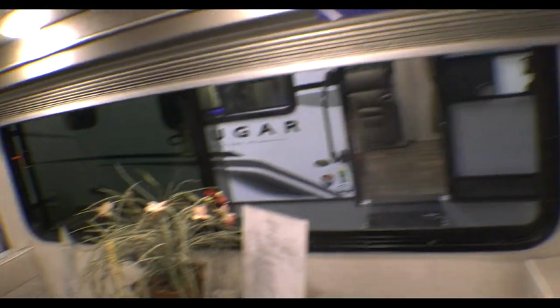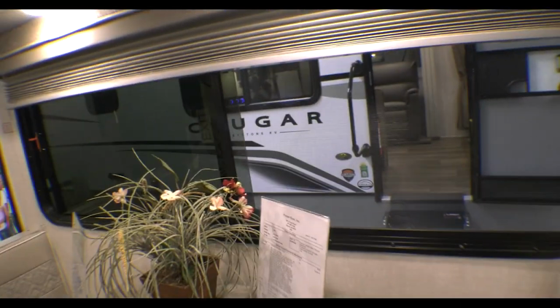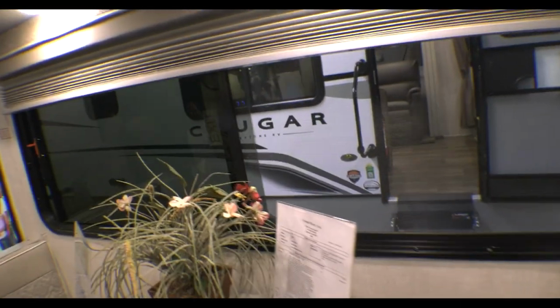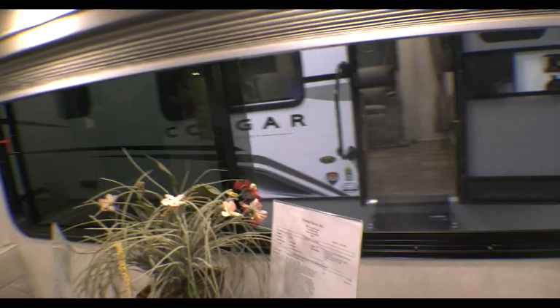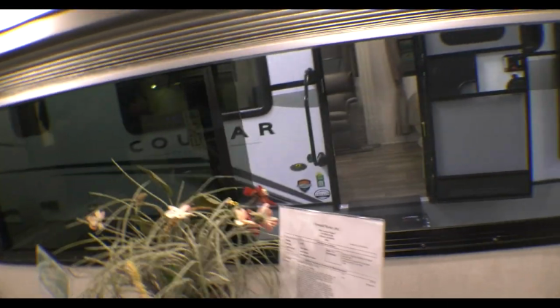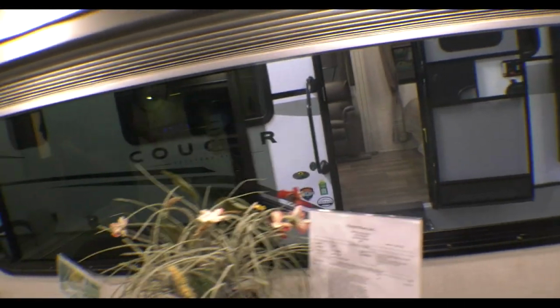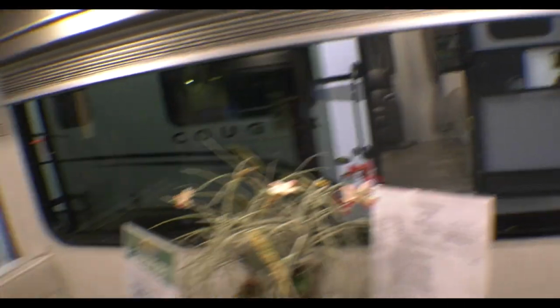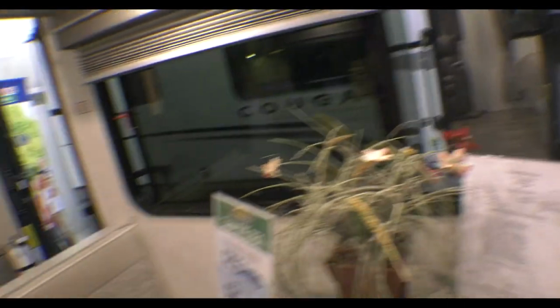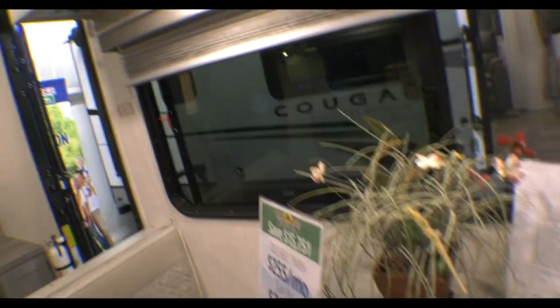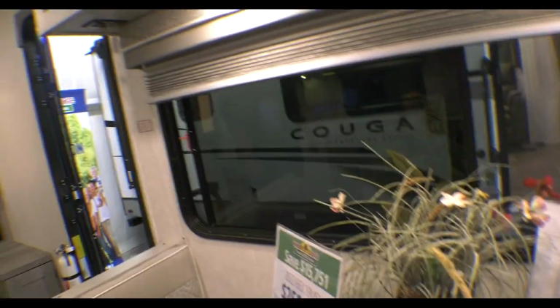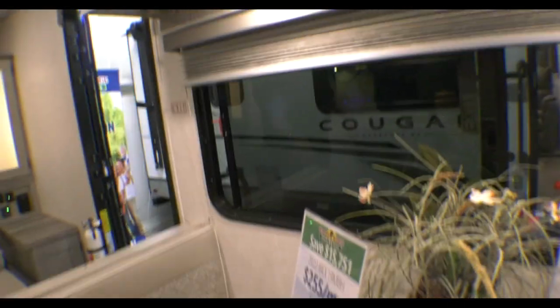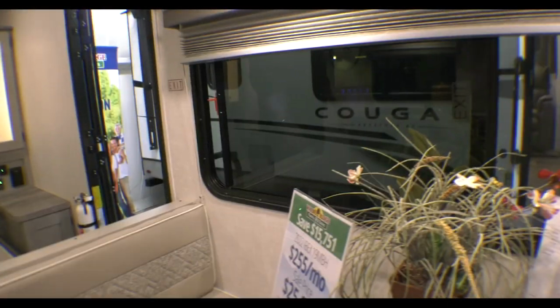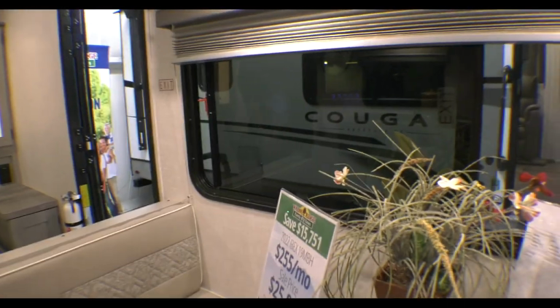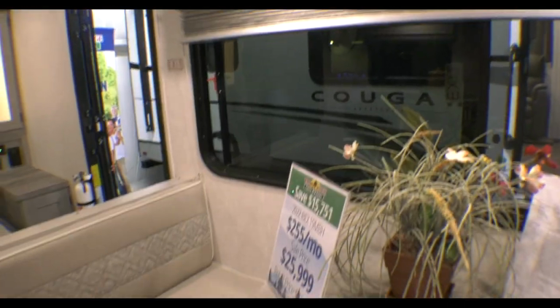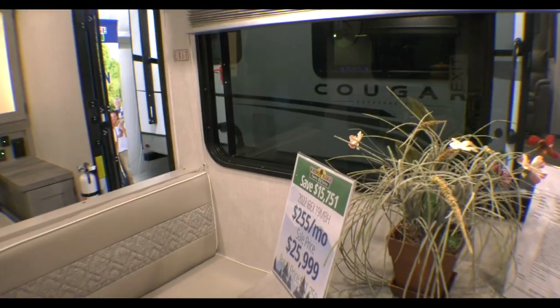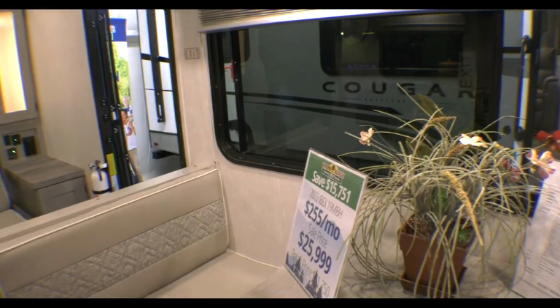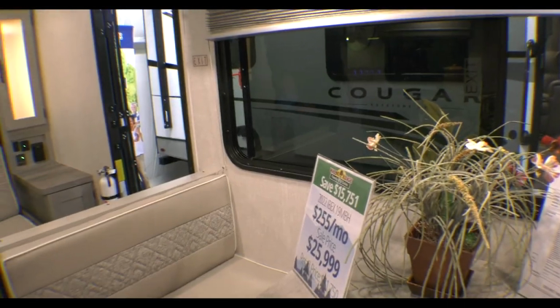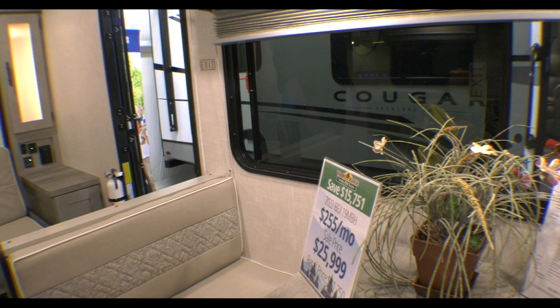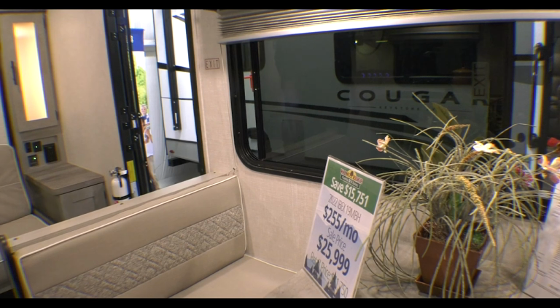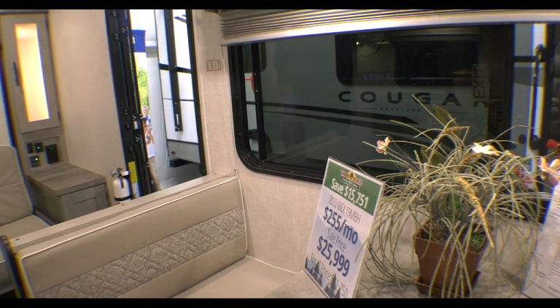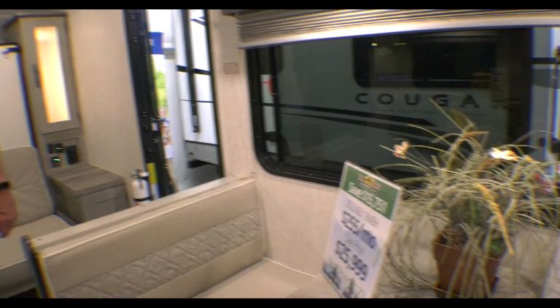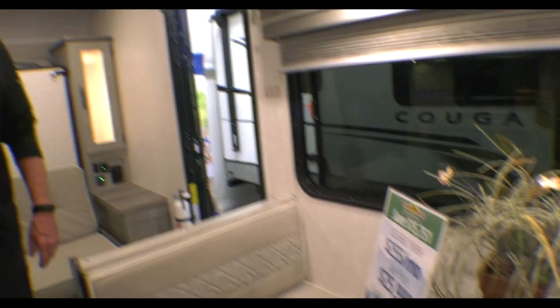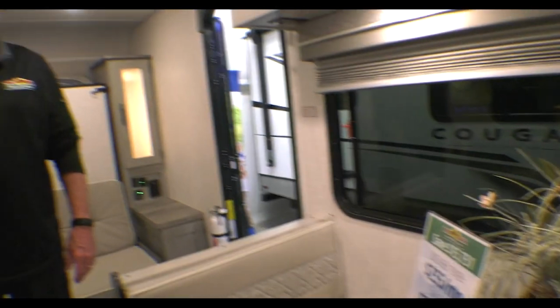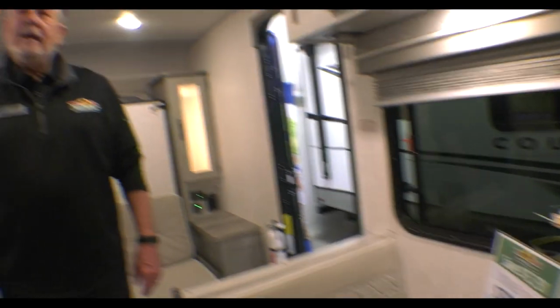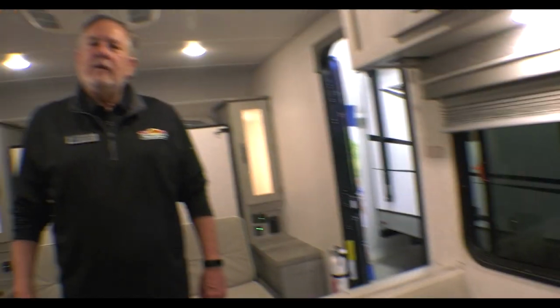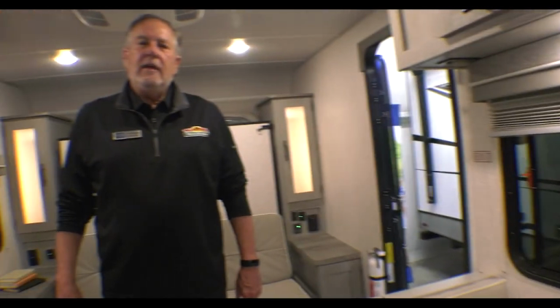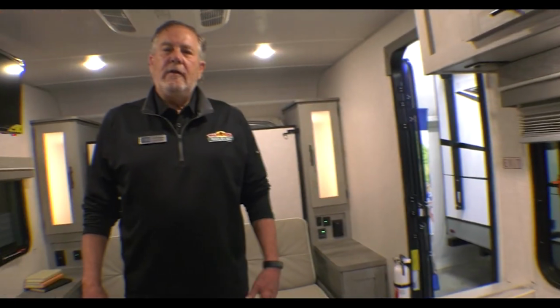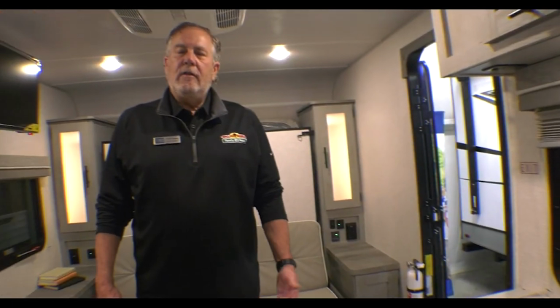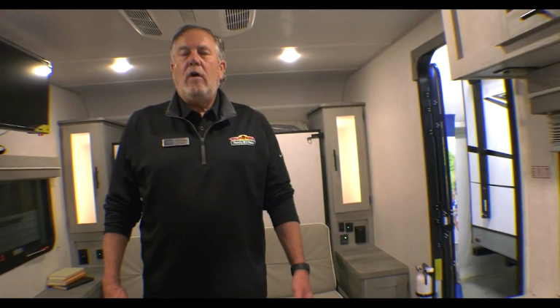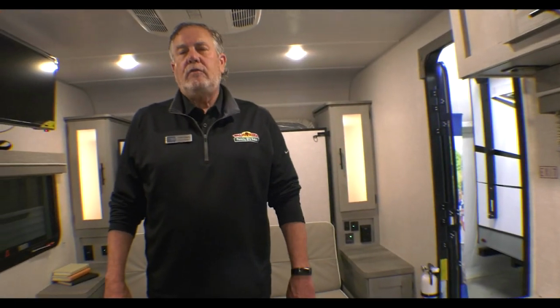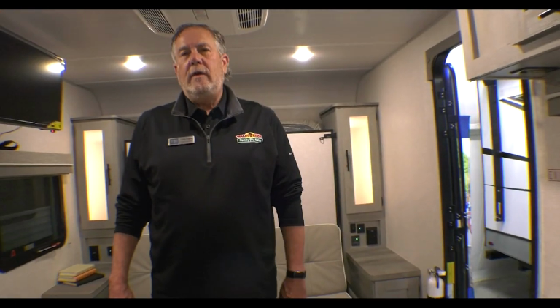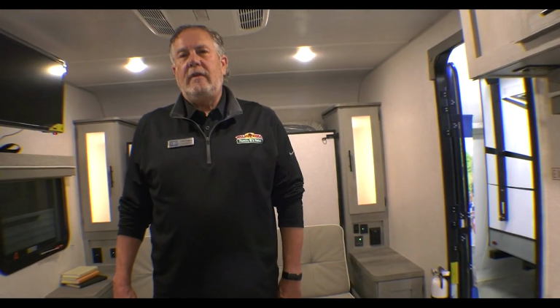Our sale price on this is only $25,999. Thanks again for another Walkthrough Wednesday.